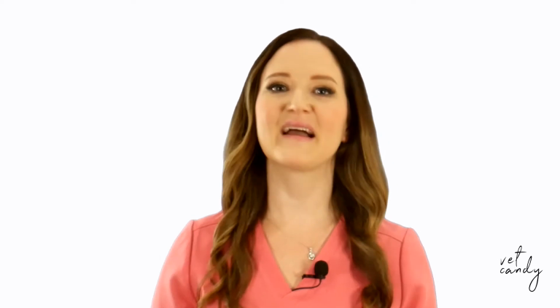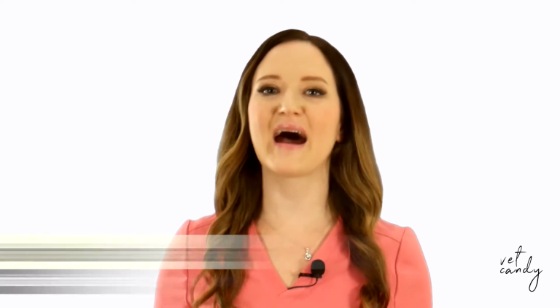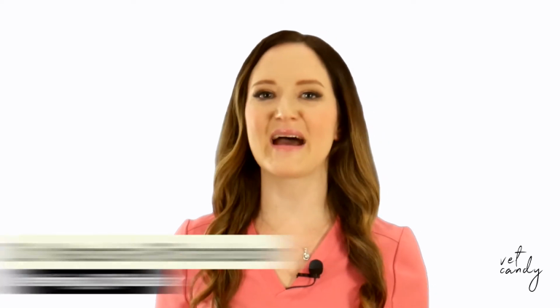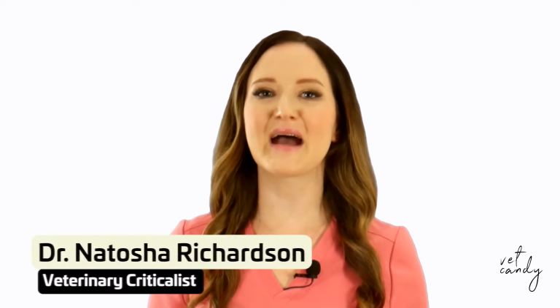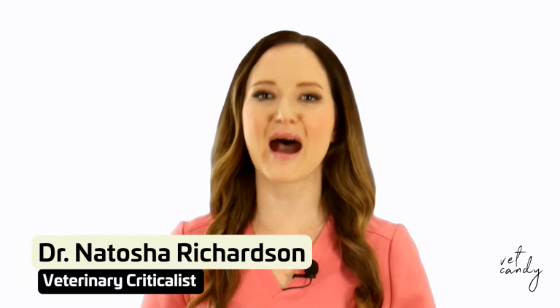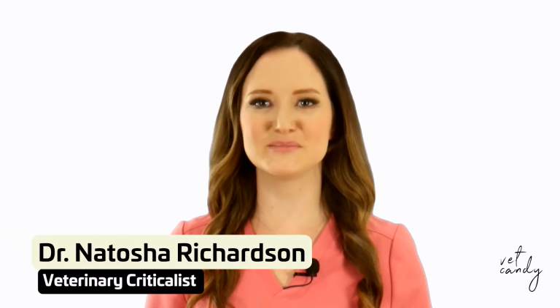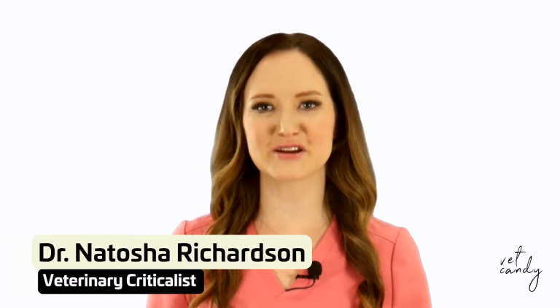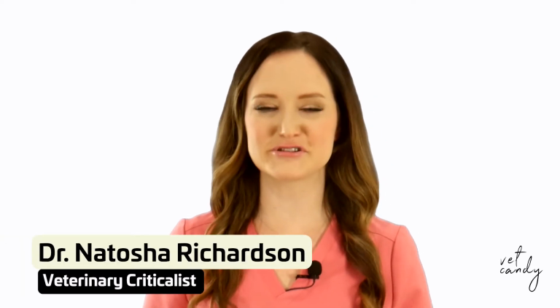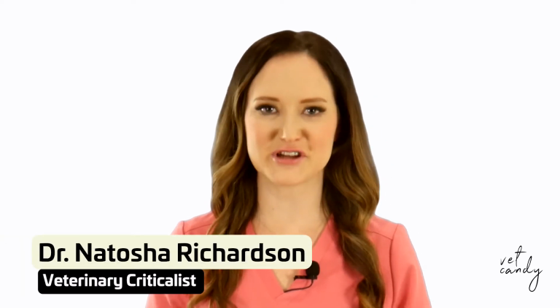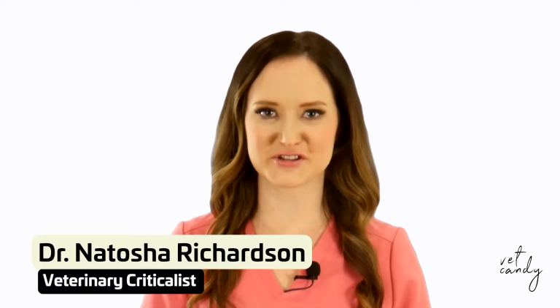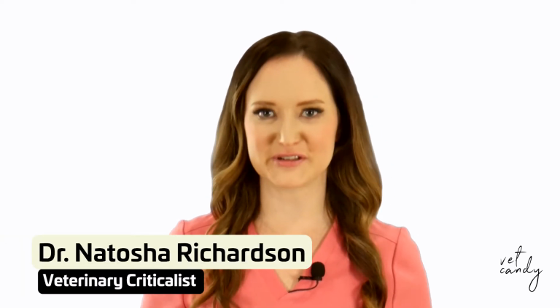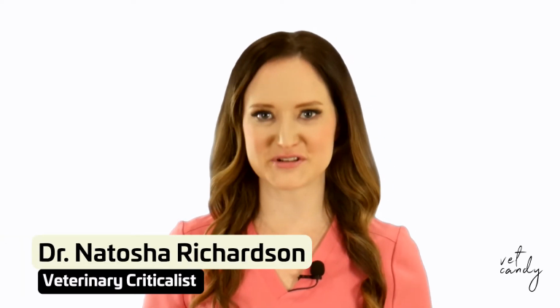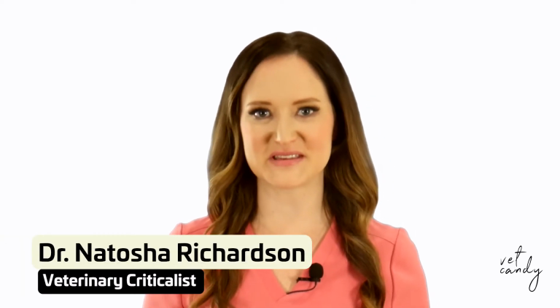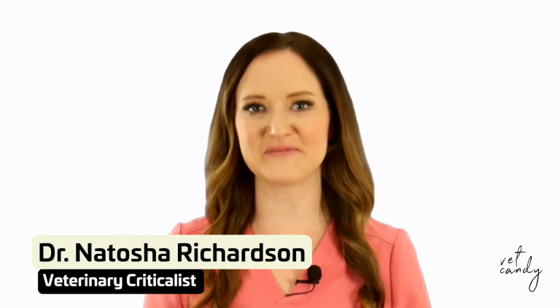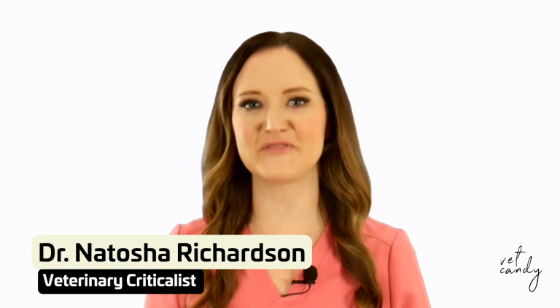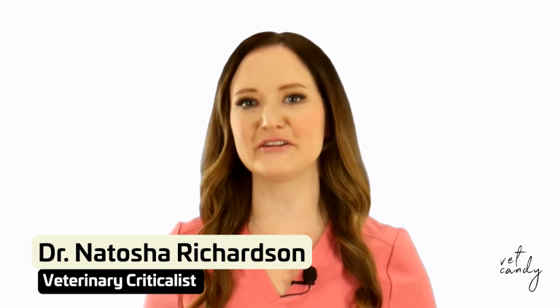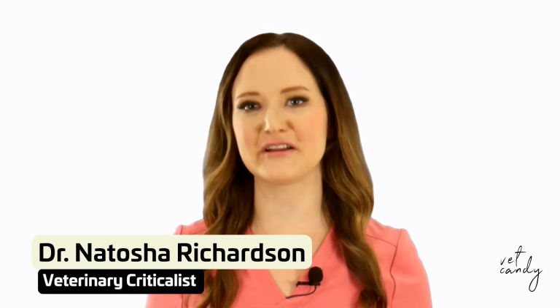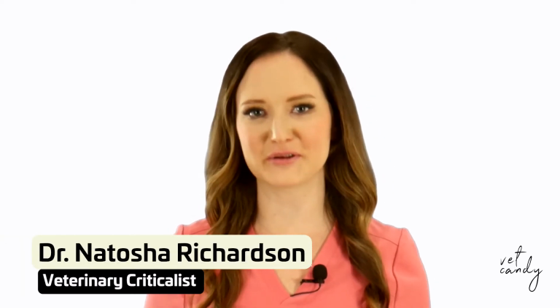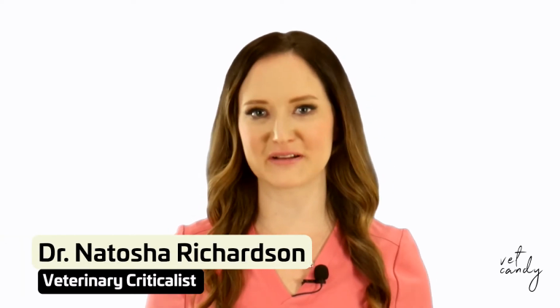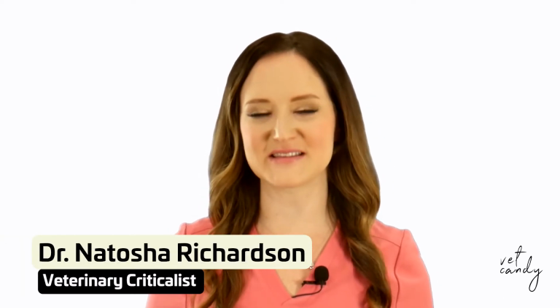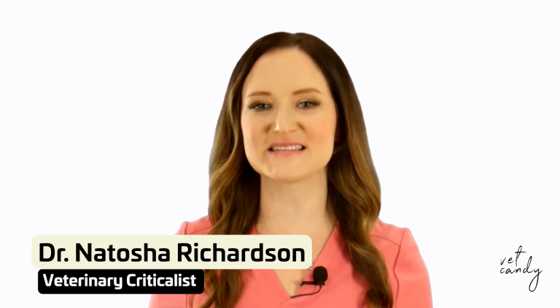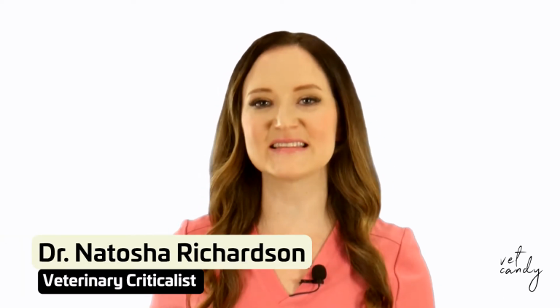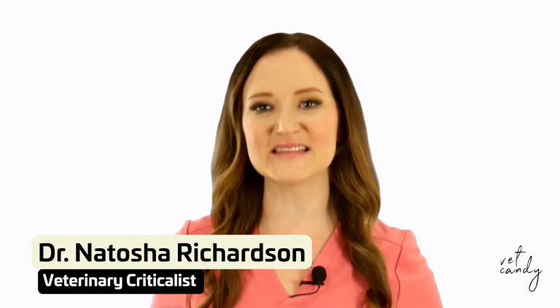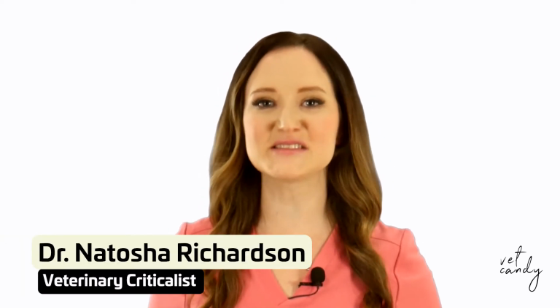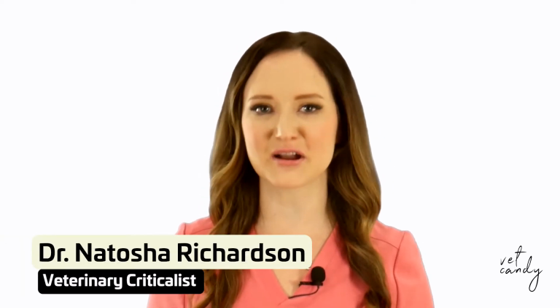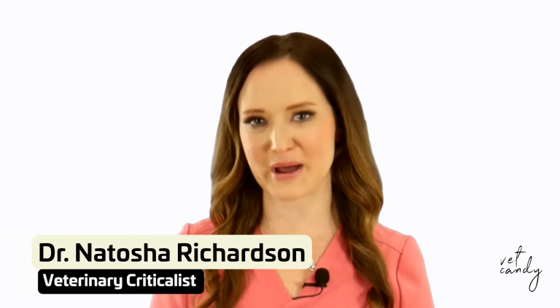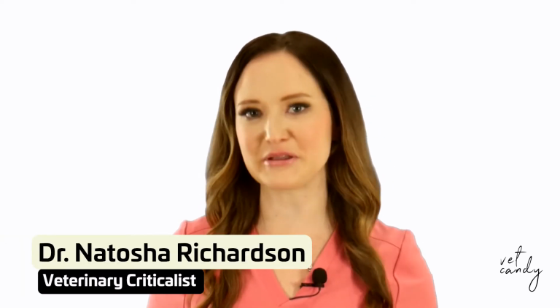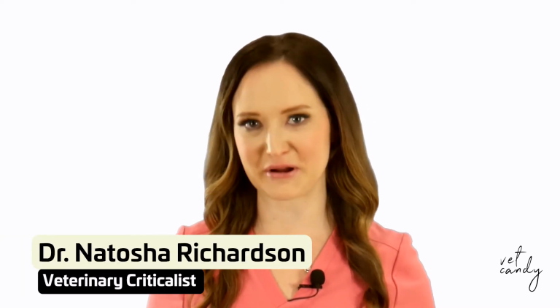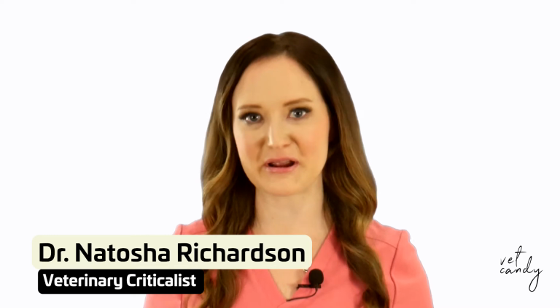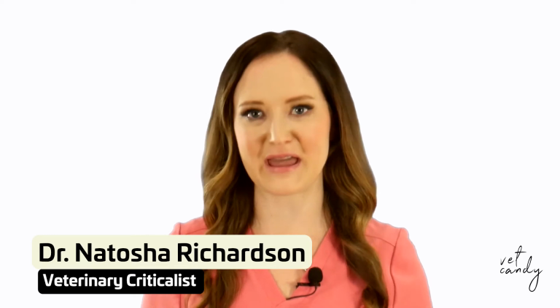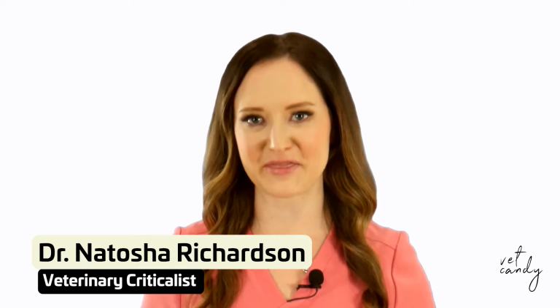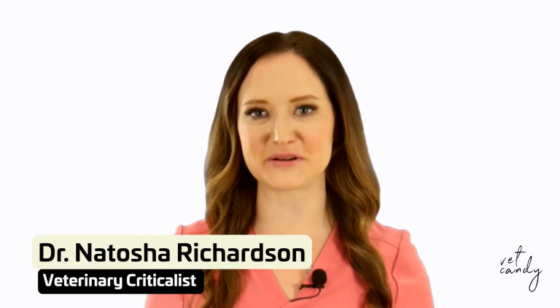Hi, I'm Dr. Natasha Richardson, veterinary criticalist. Let's talk about urinary catheters.